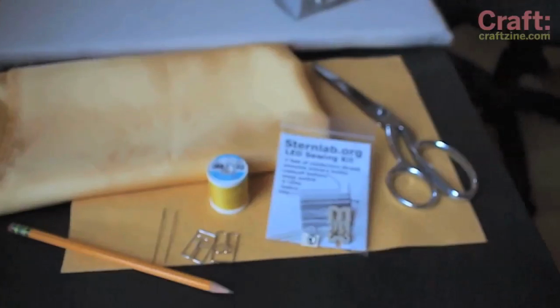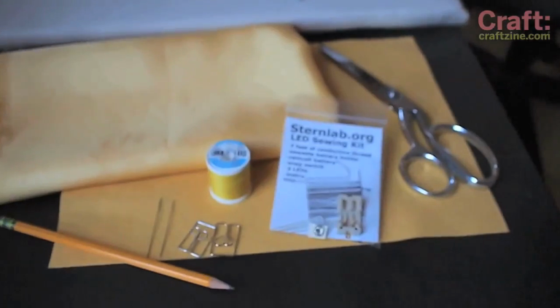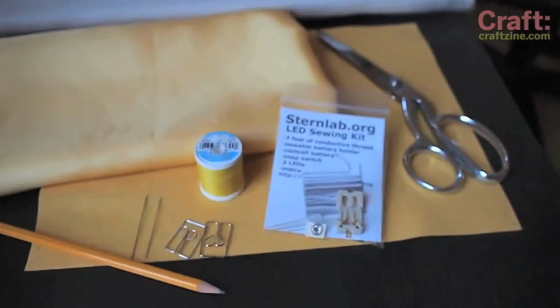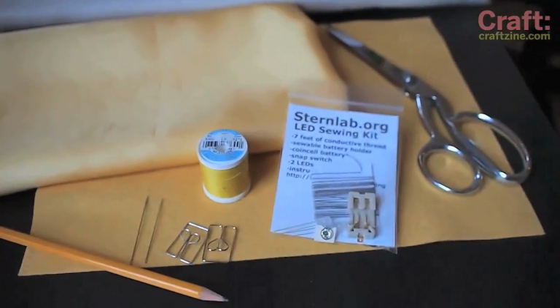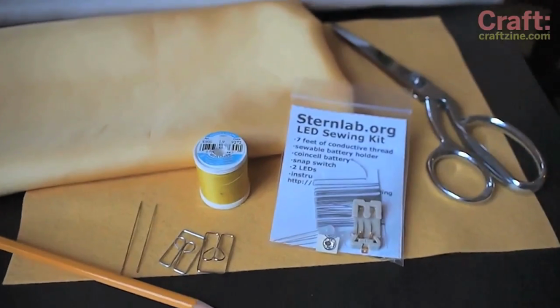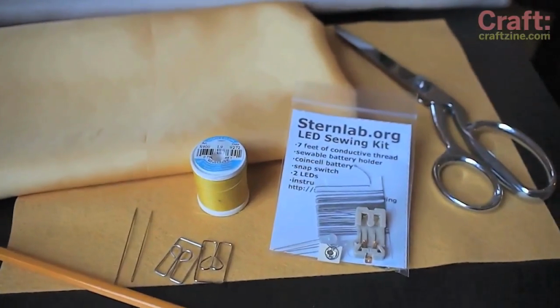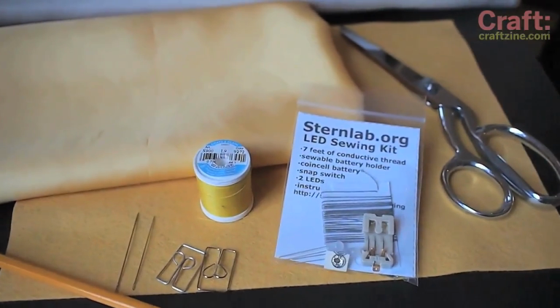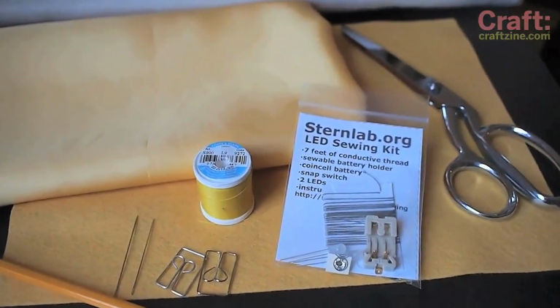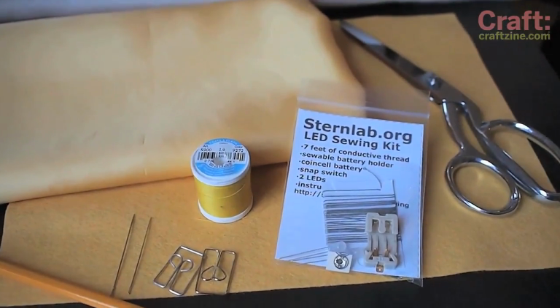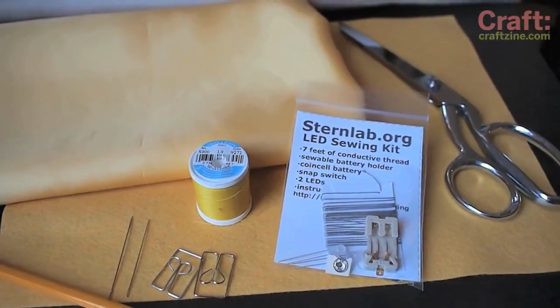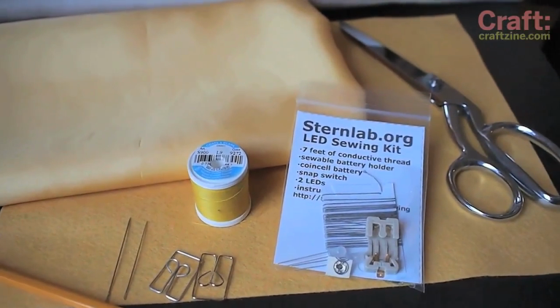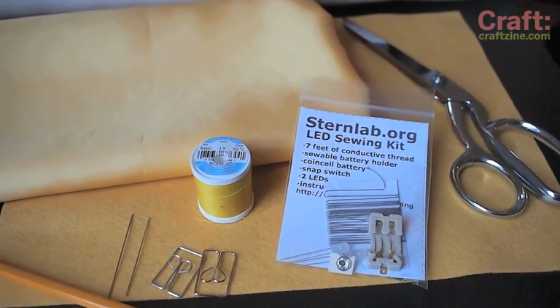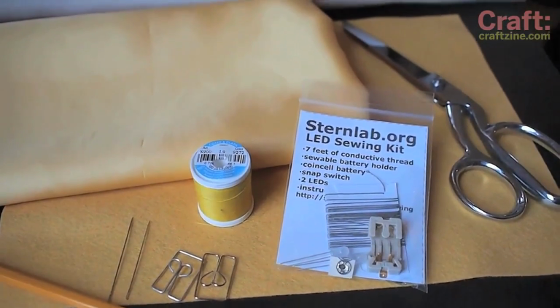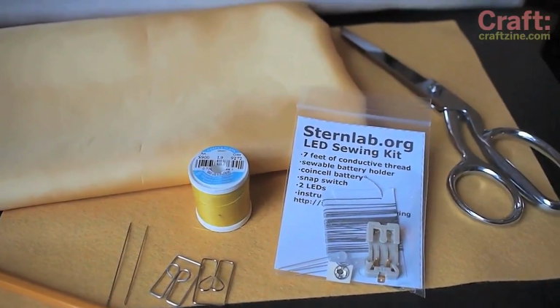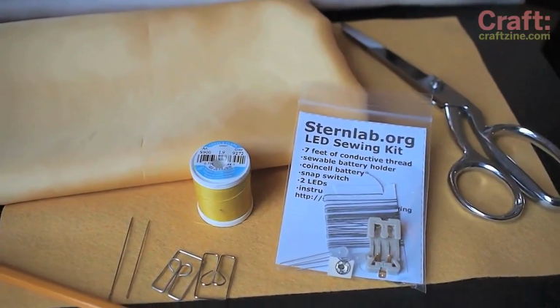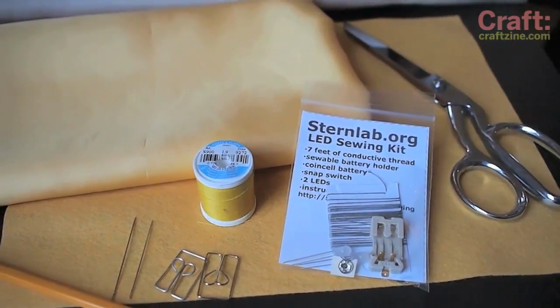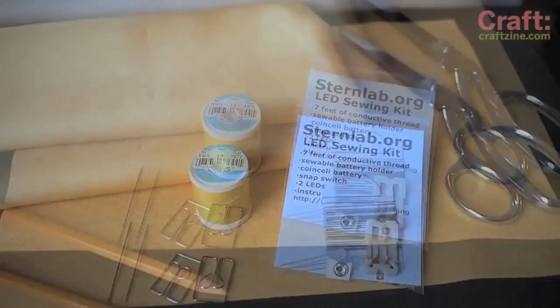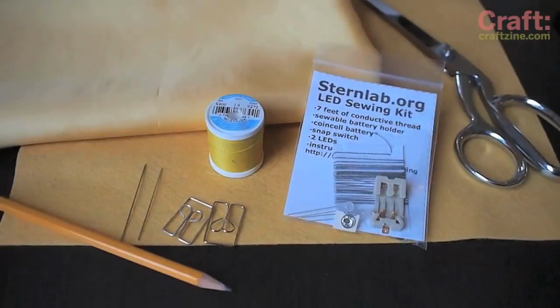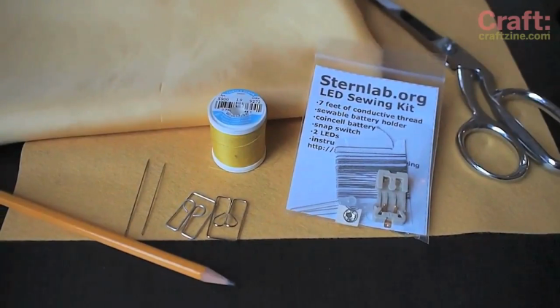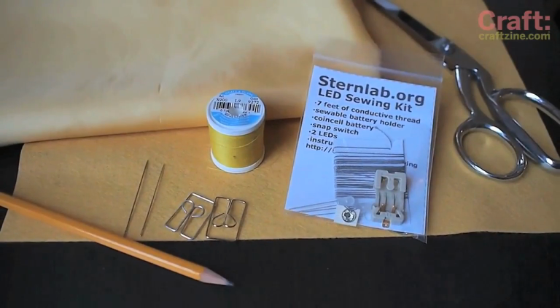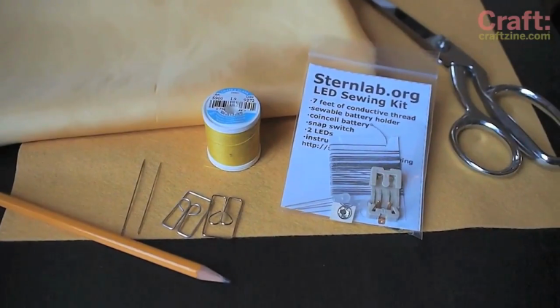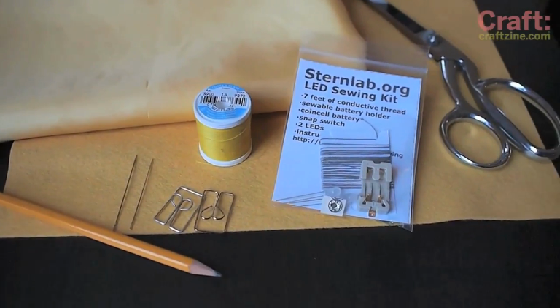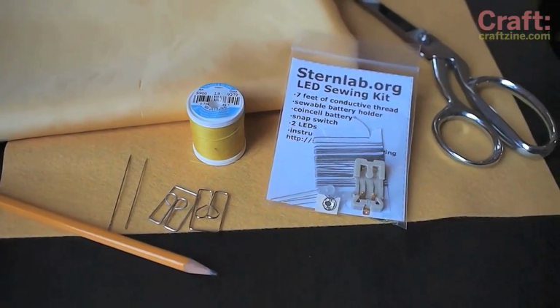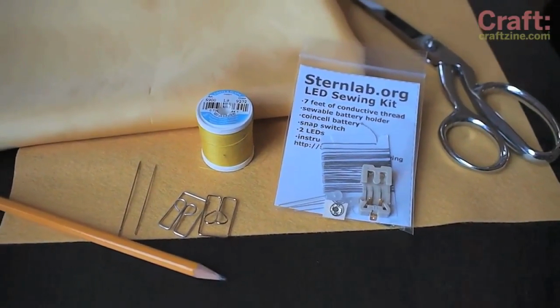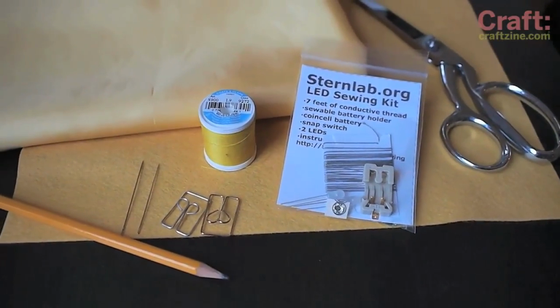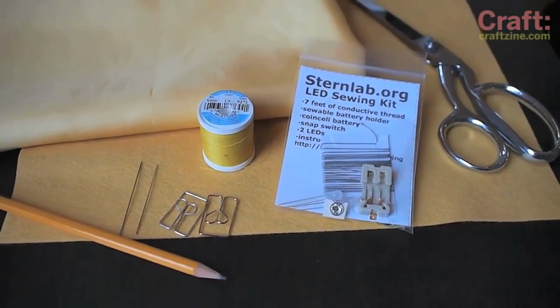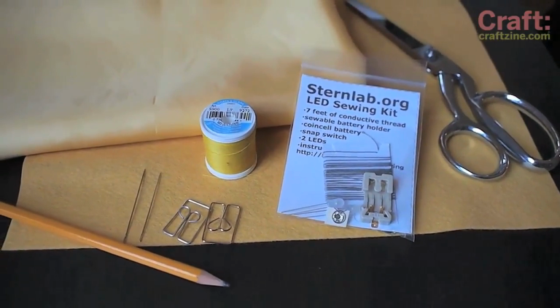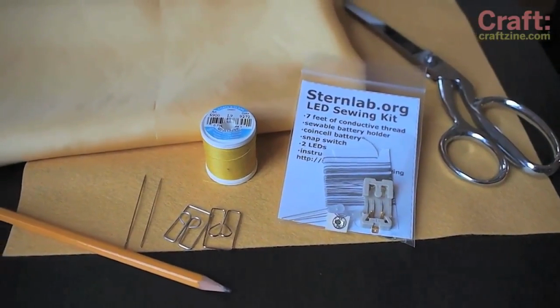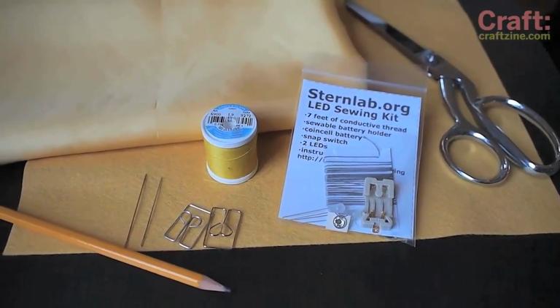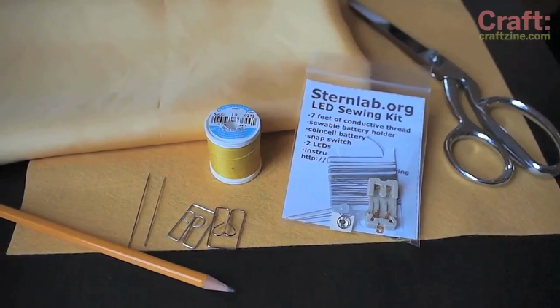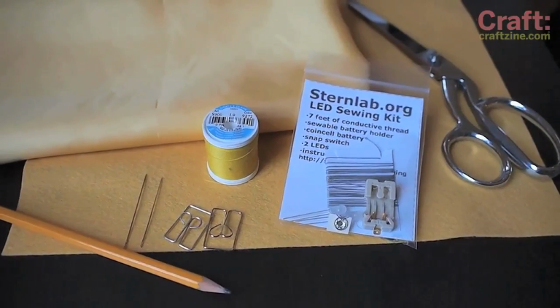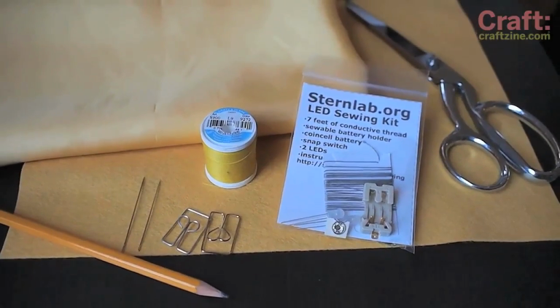You'll need a pair of LED sewing kits, which you can get from the Maker Shed, as well as some standard sewing supplies and a pair of paper clips.